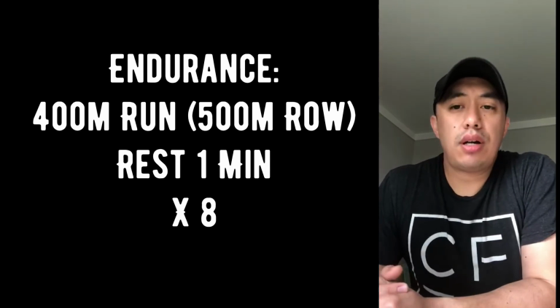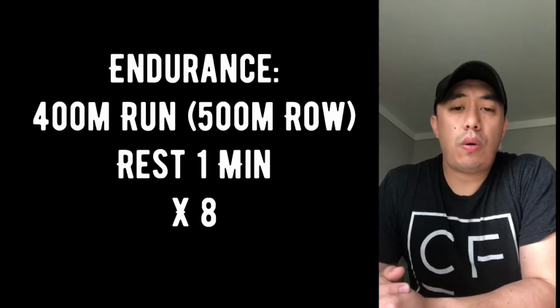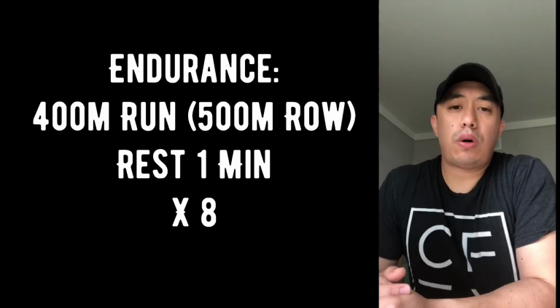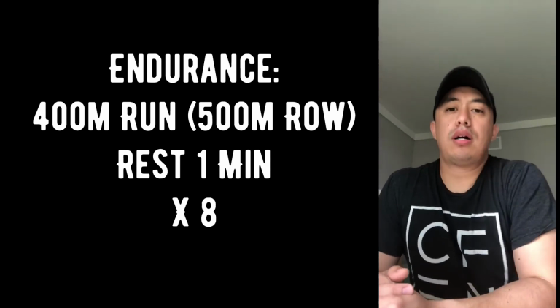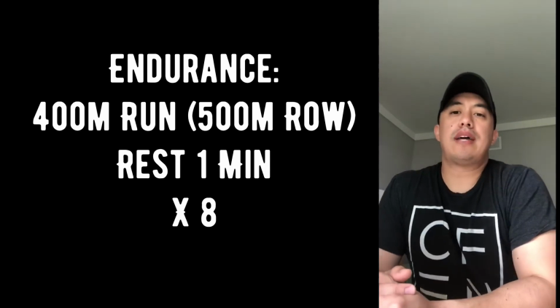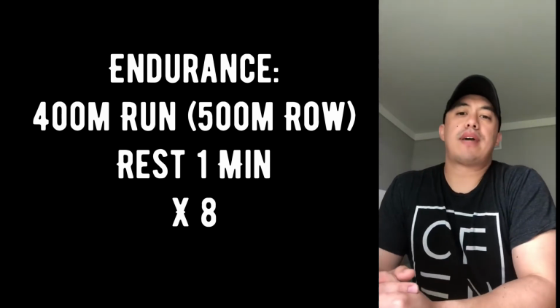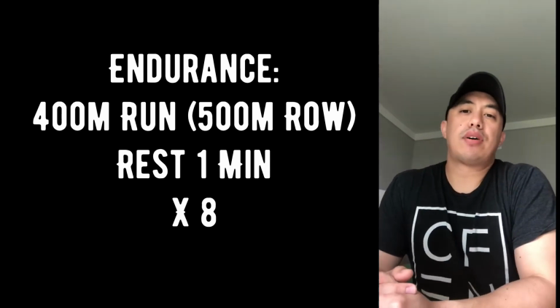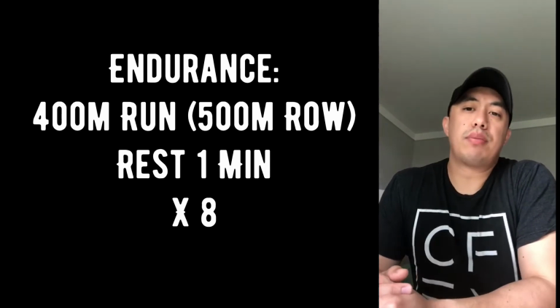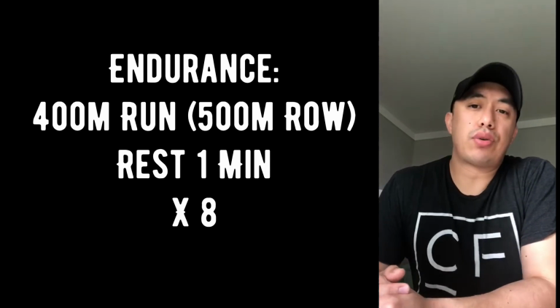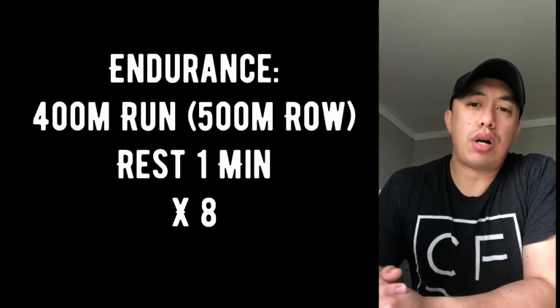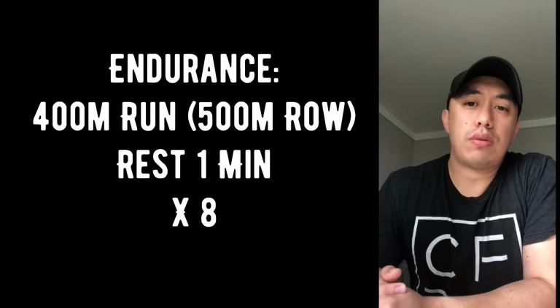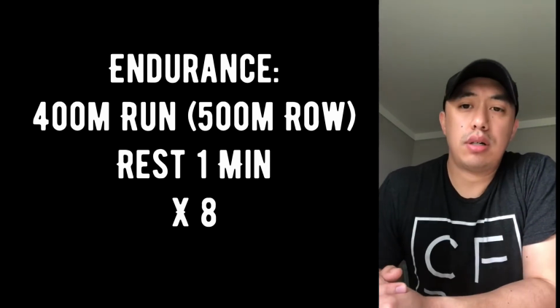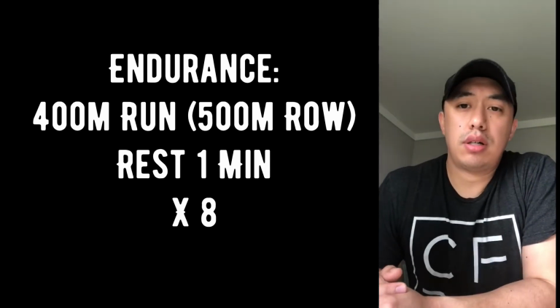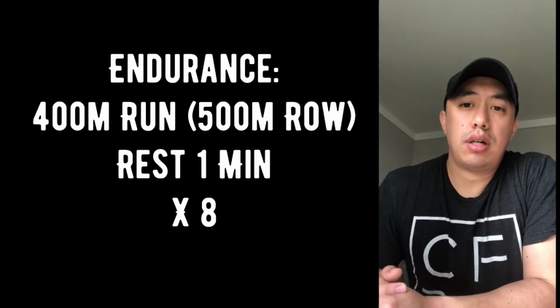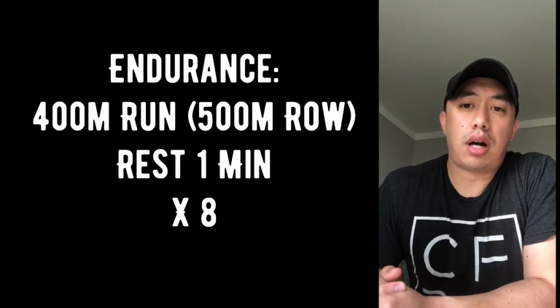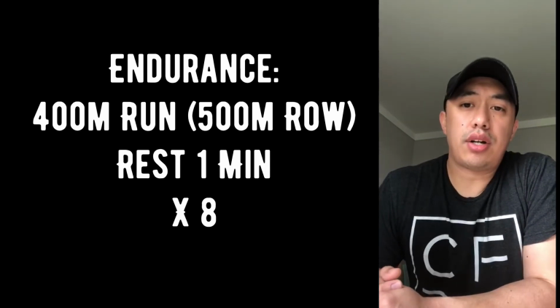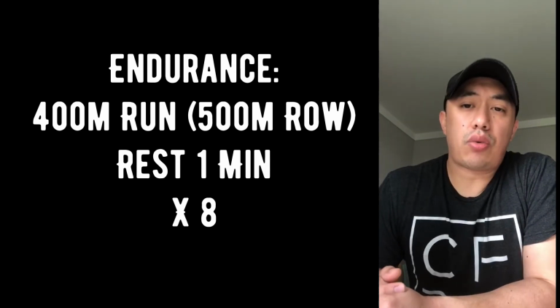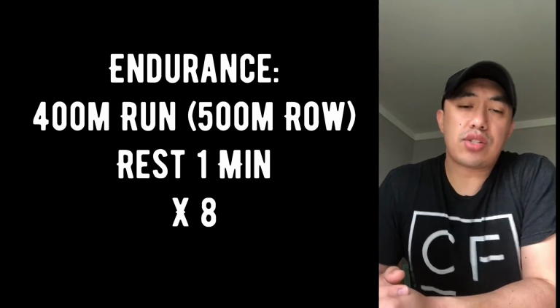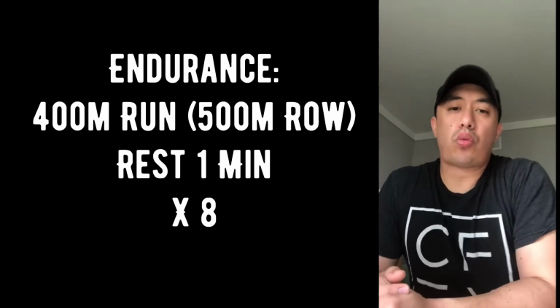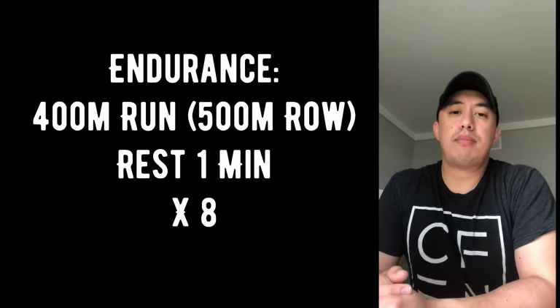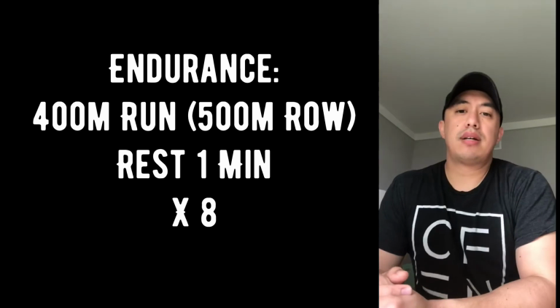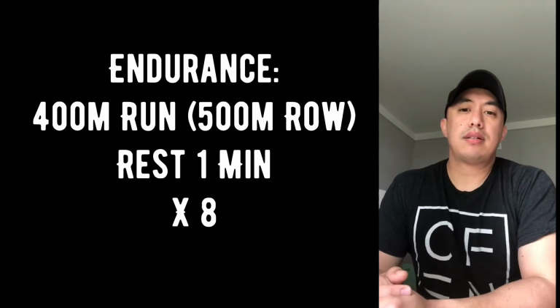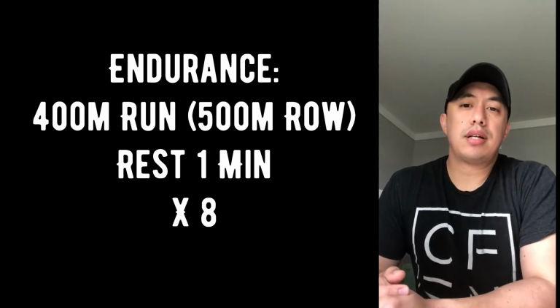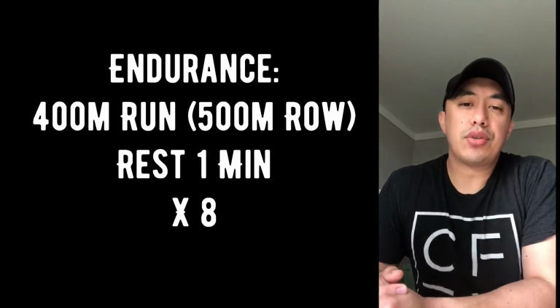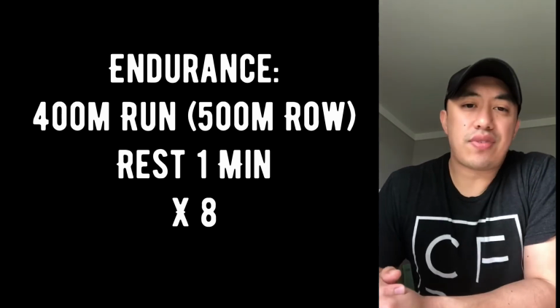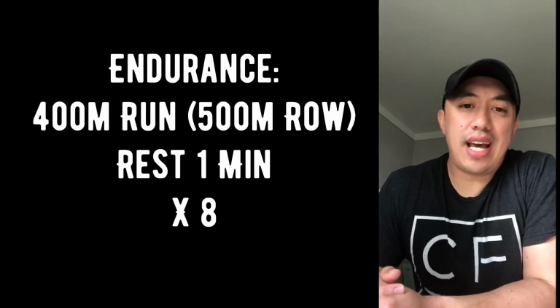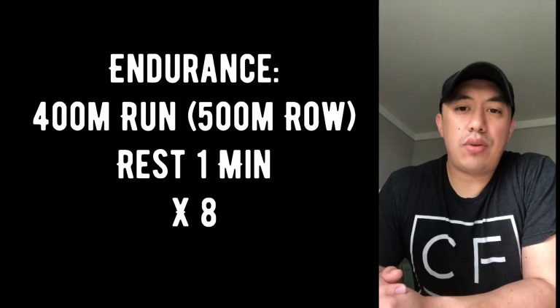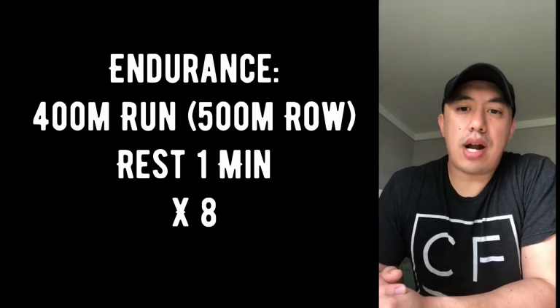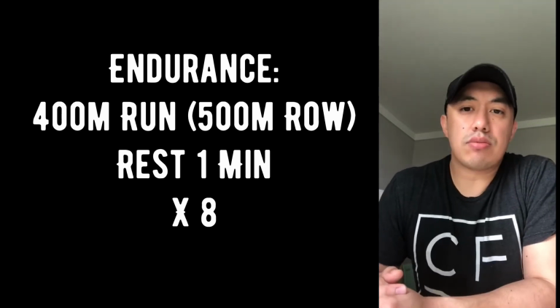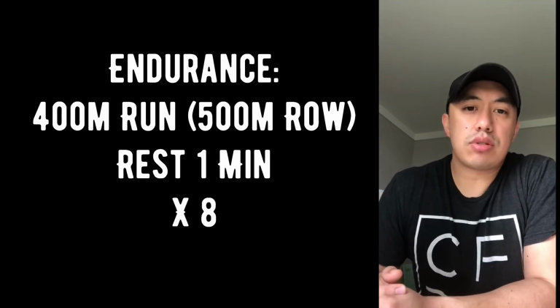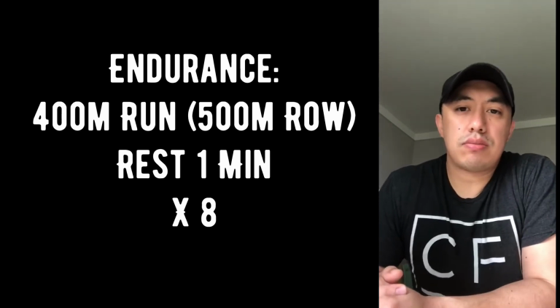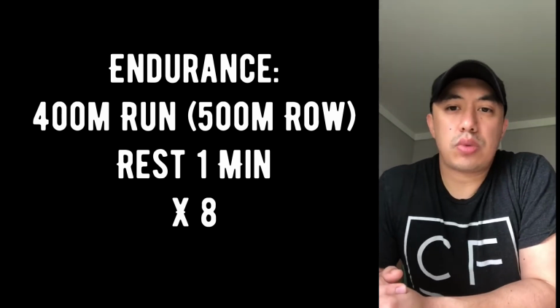The endurance option is a 400 meter run or 500 meter row. Rest one minute and repeat for eight rounds.